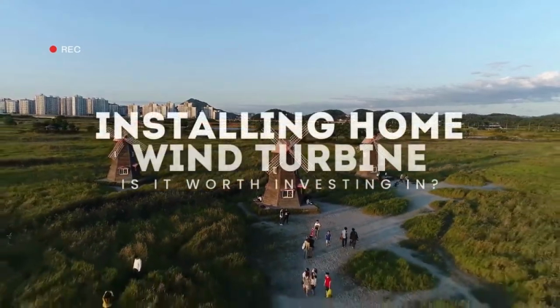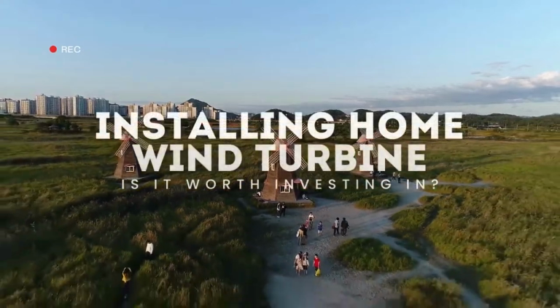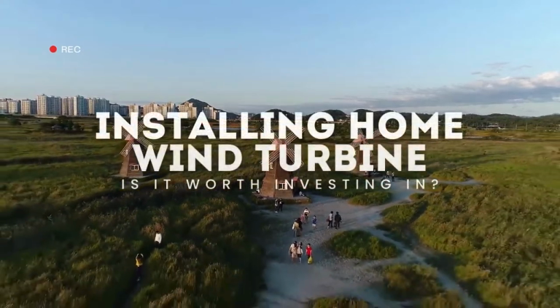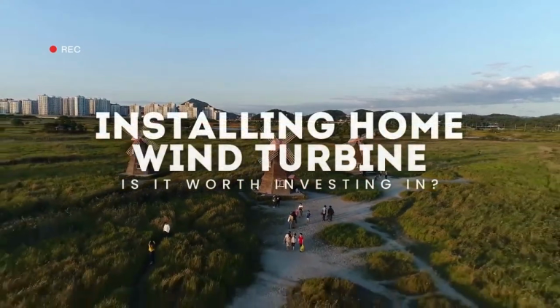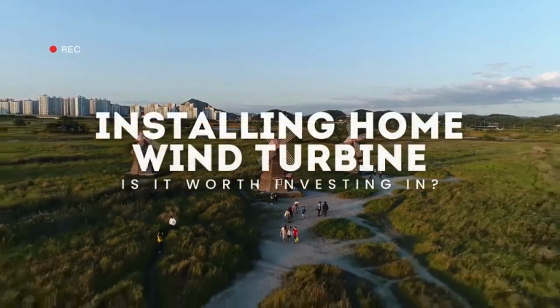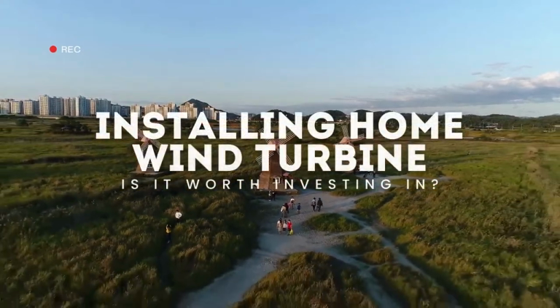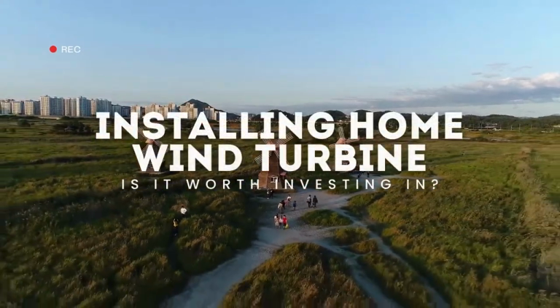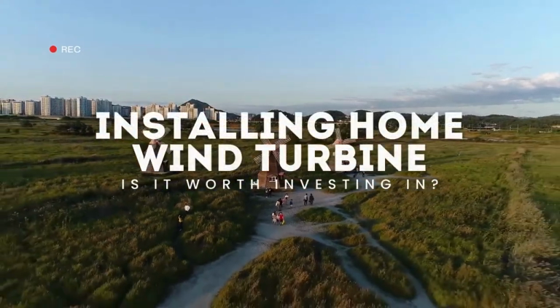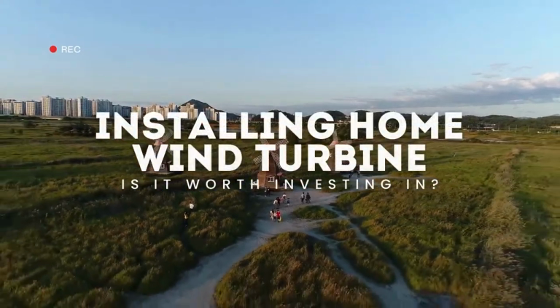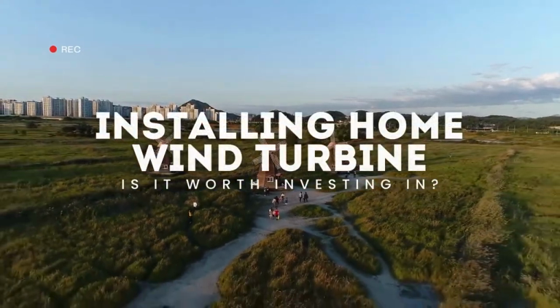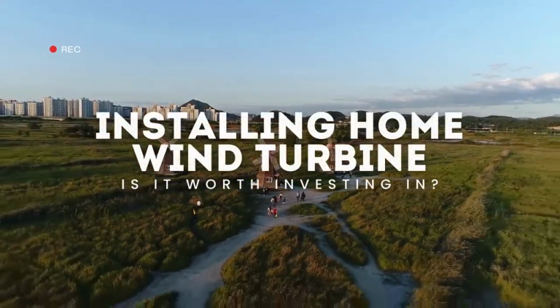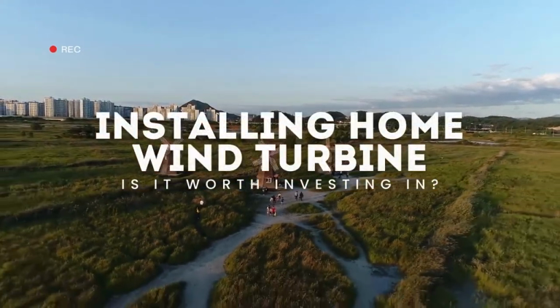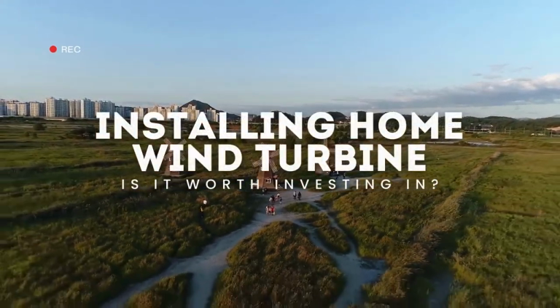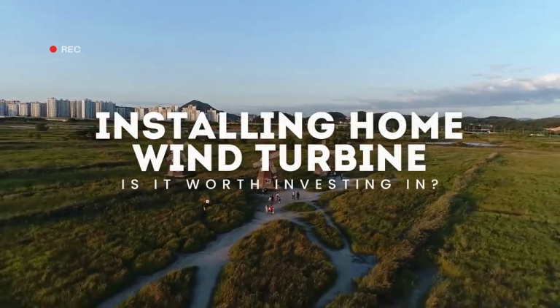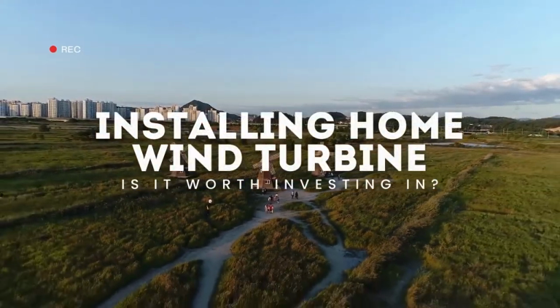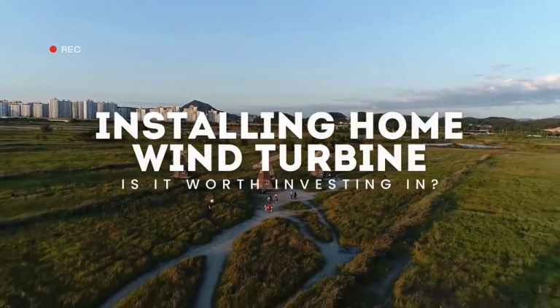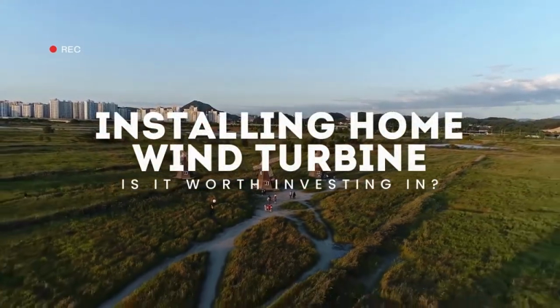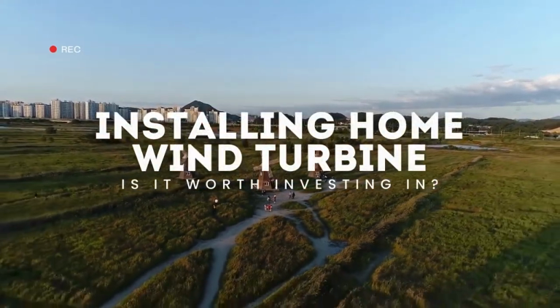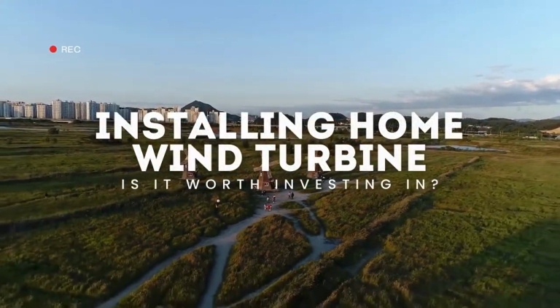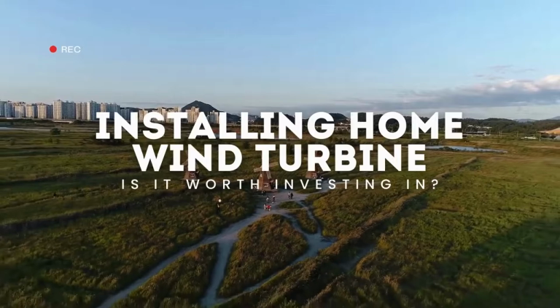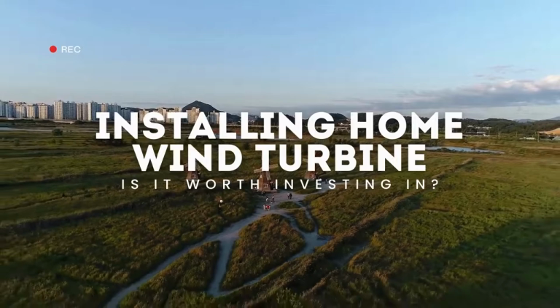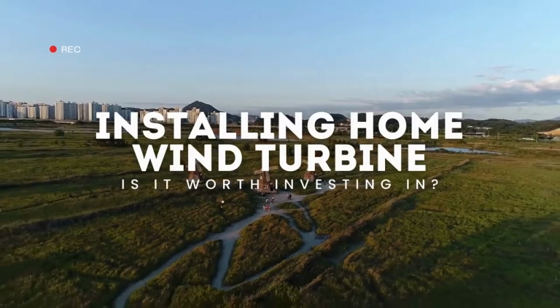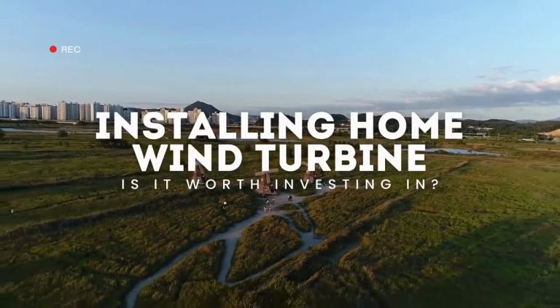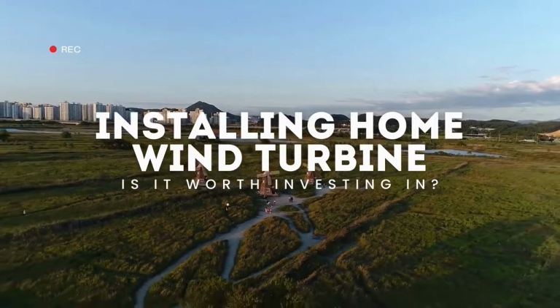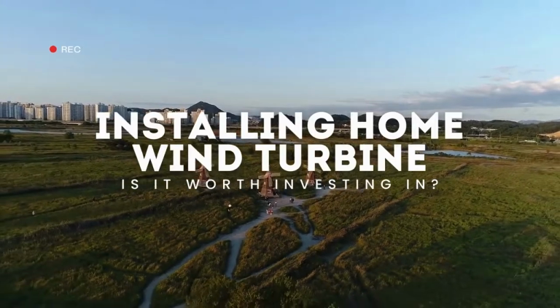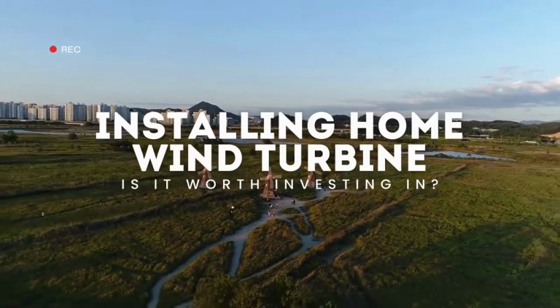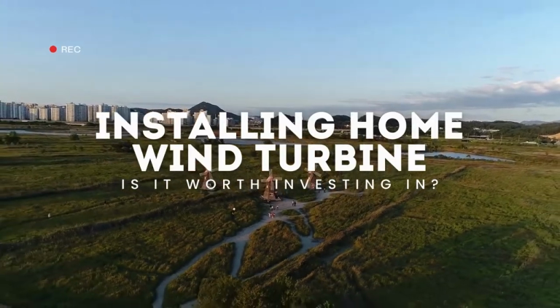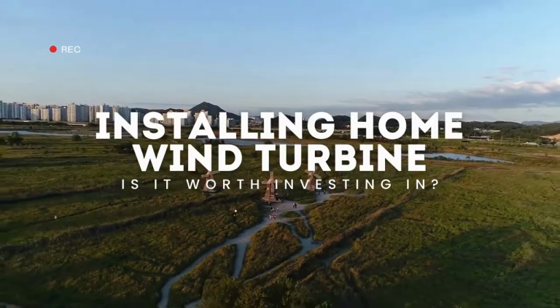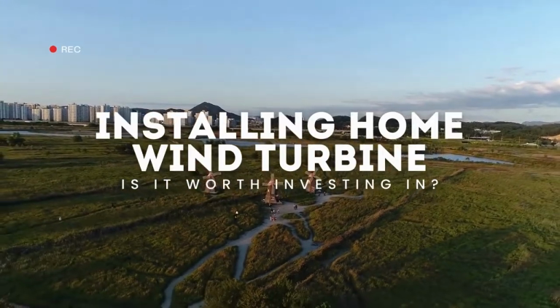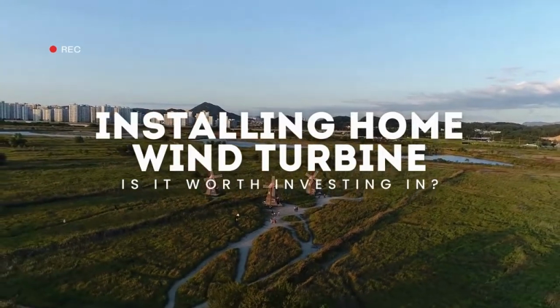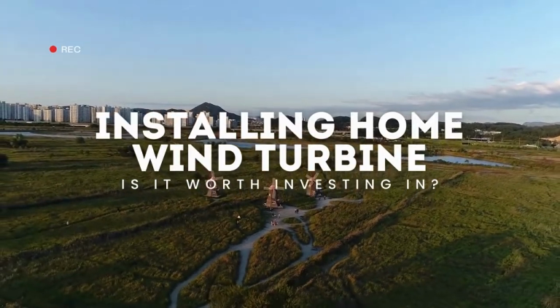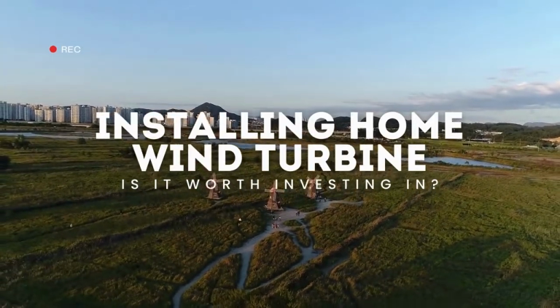Installing a home wind turbine — is it worth investing in? Join us in this video to learn more about it.